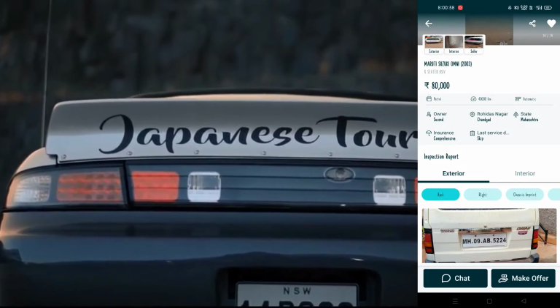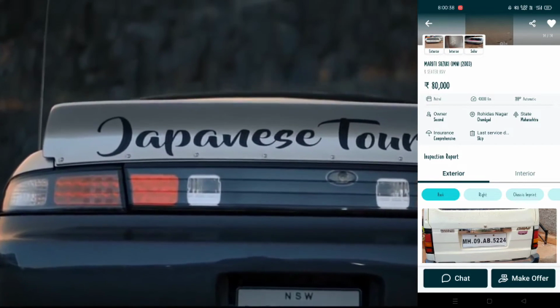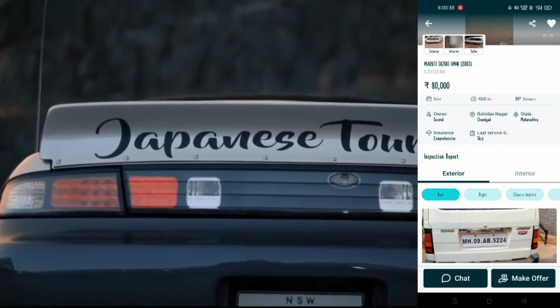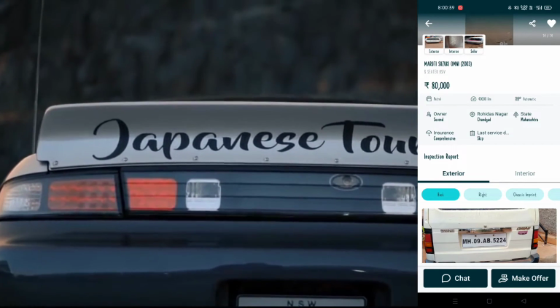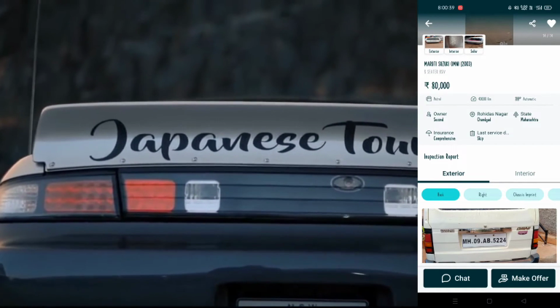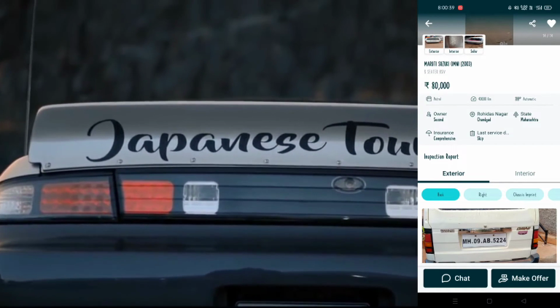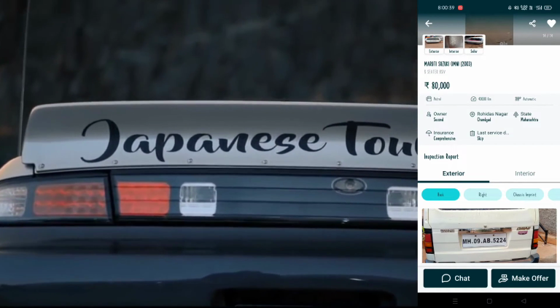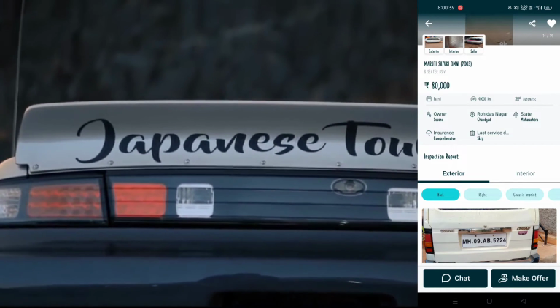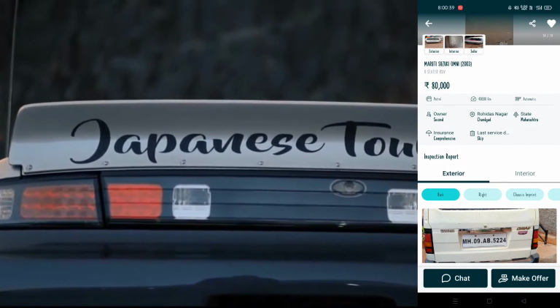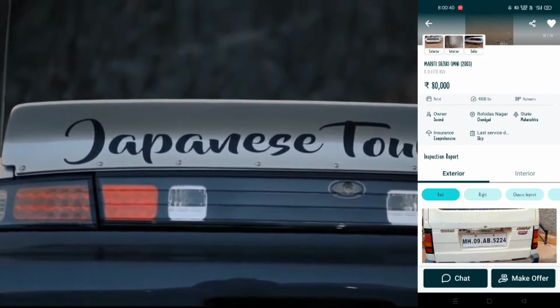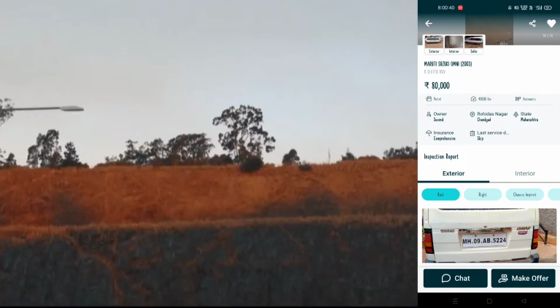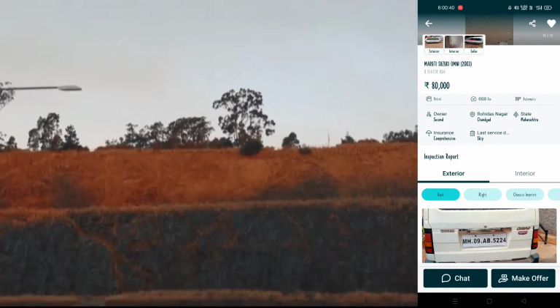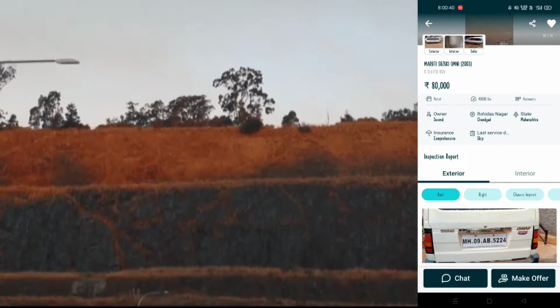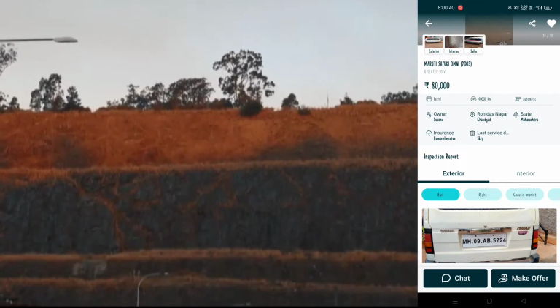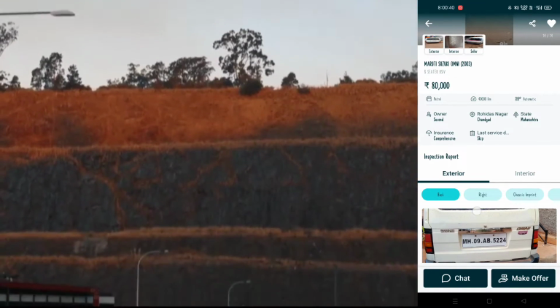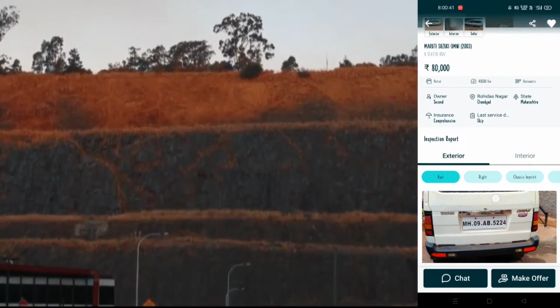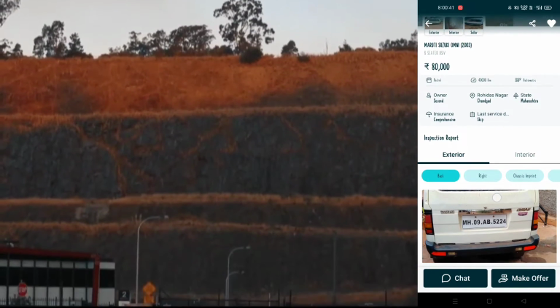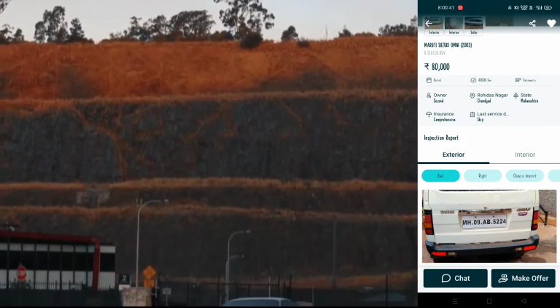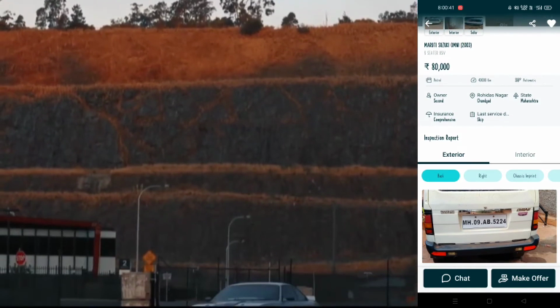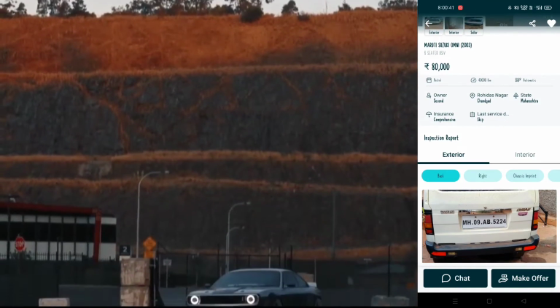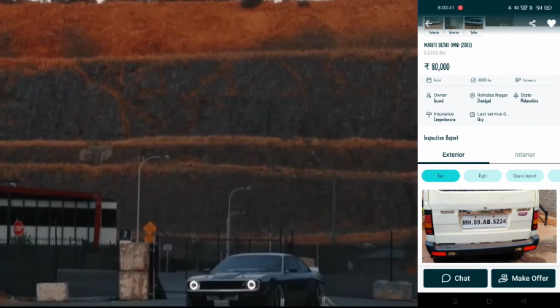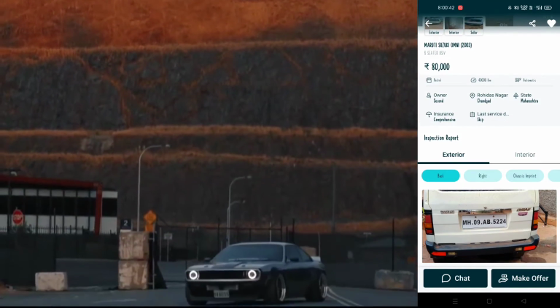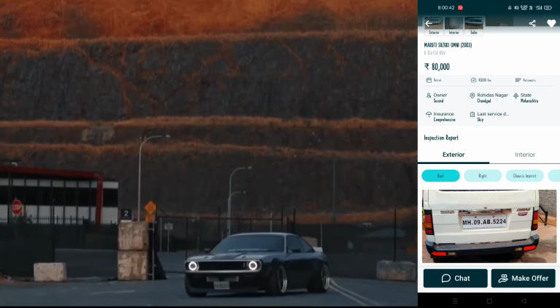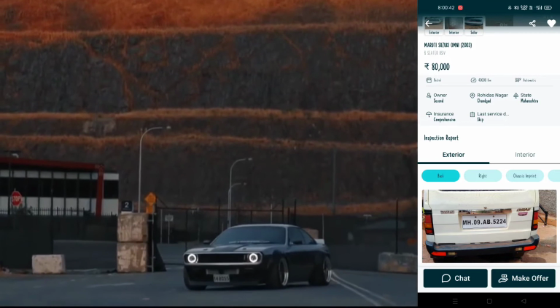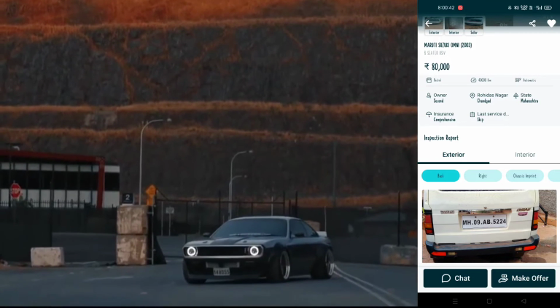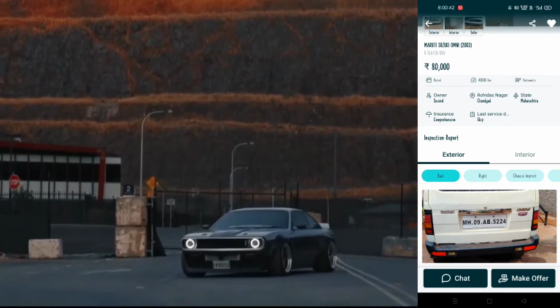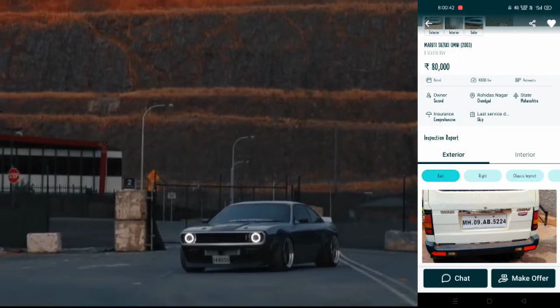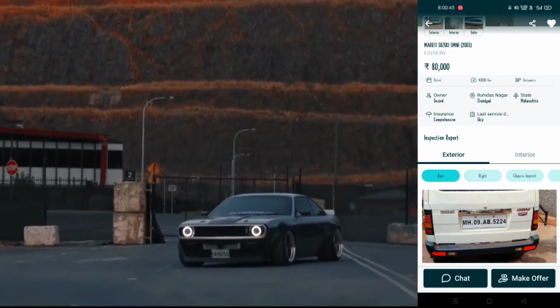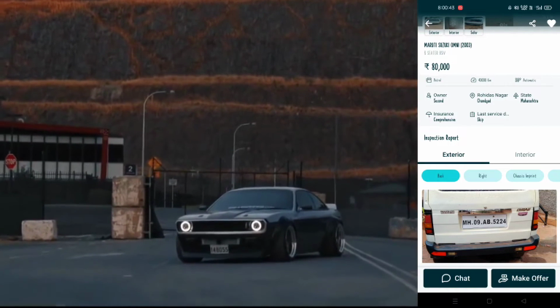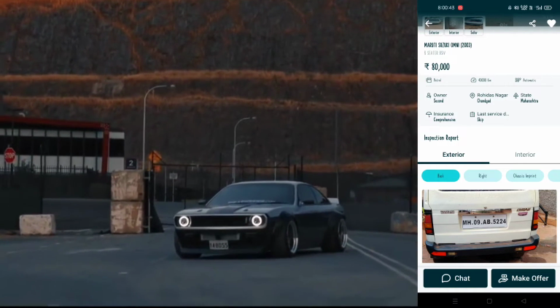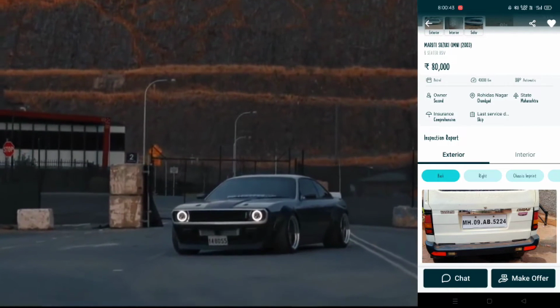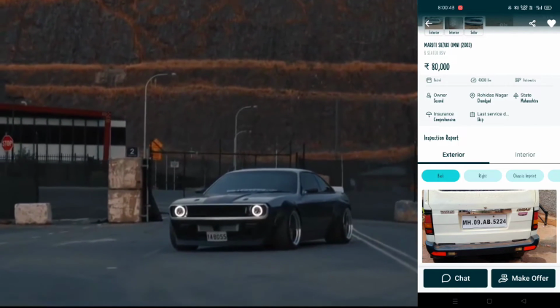The CNG is not fitted — so sorry guys. That's 44,000 km. I guess the gearbox will get it.